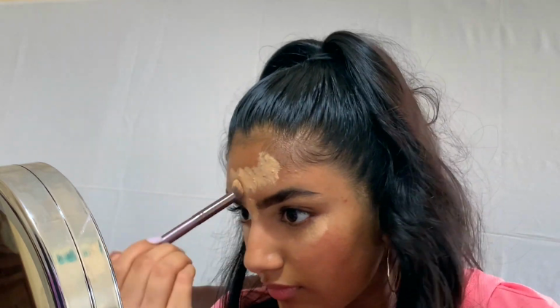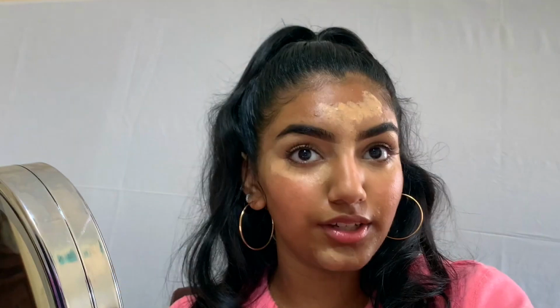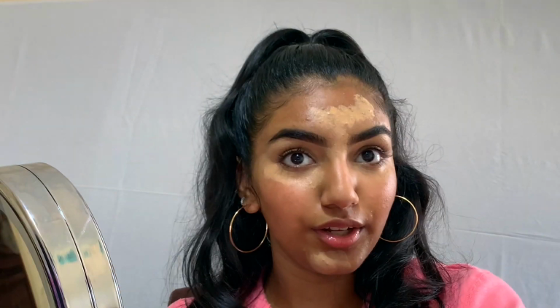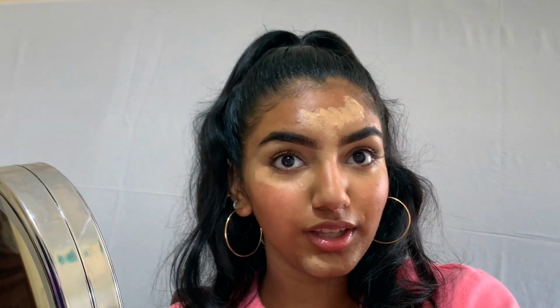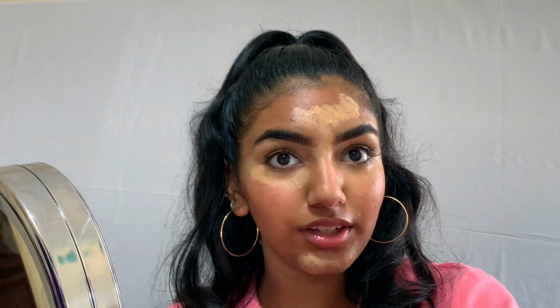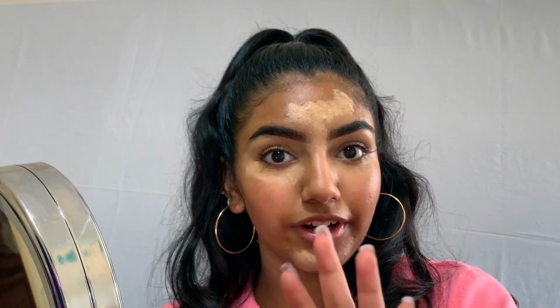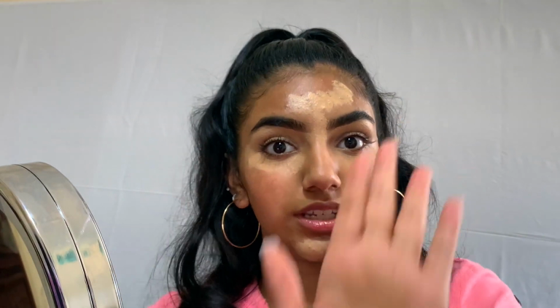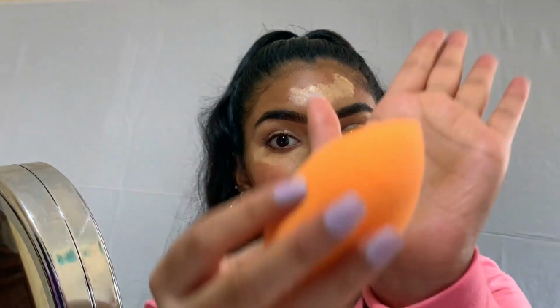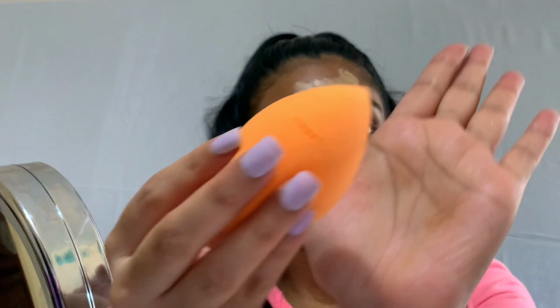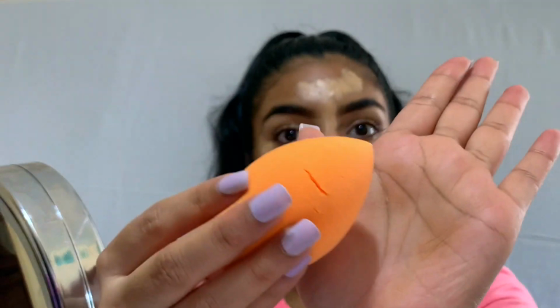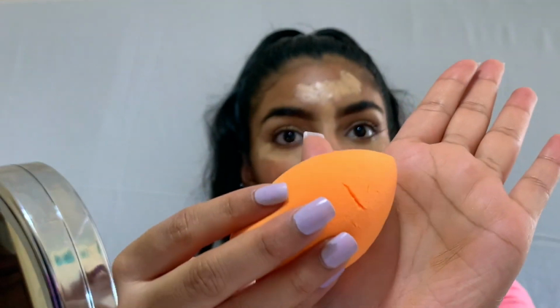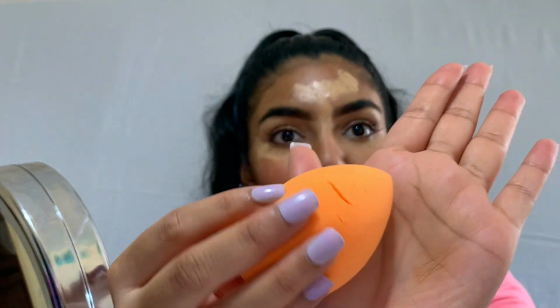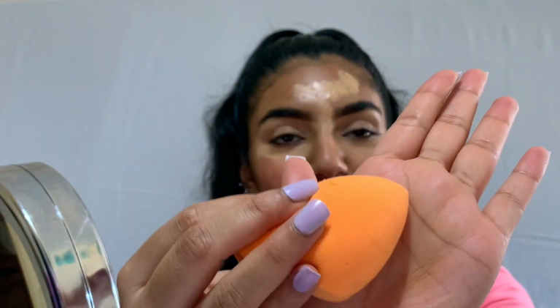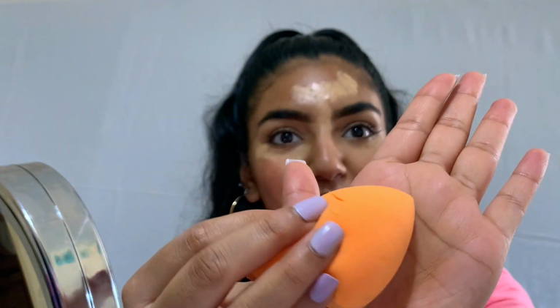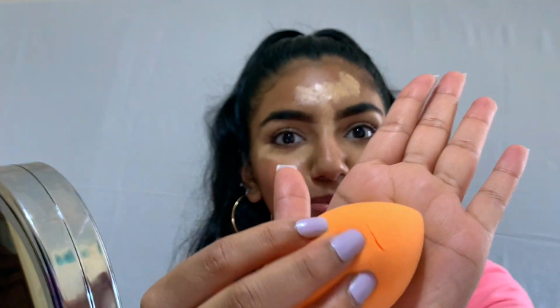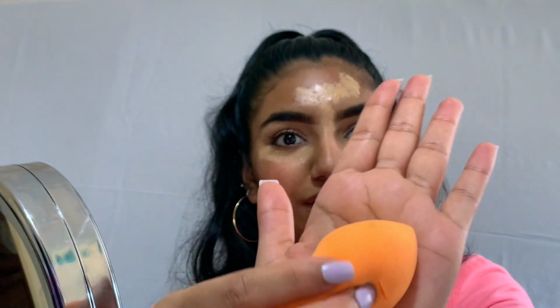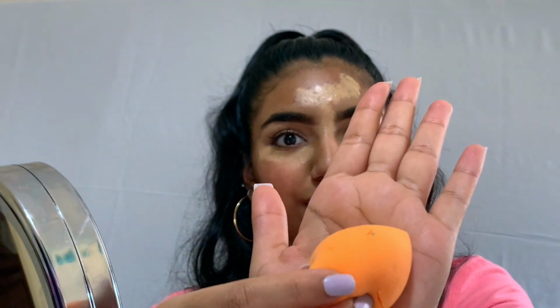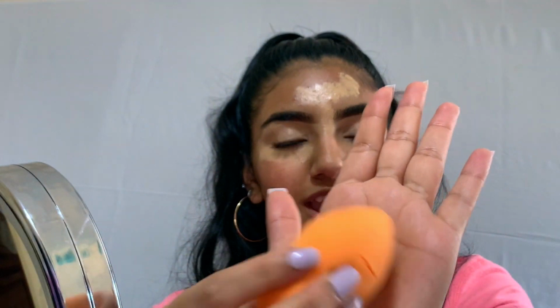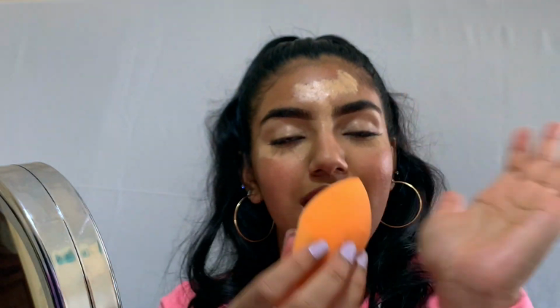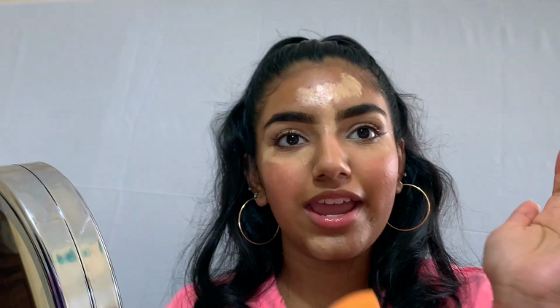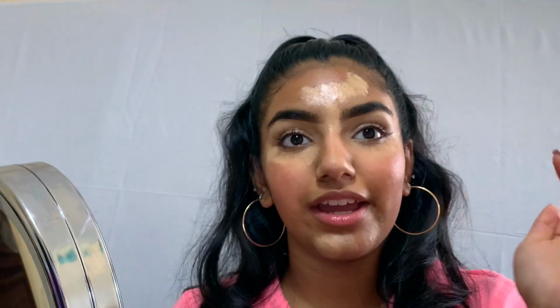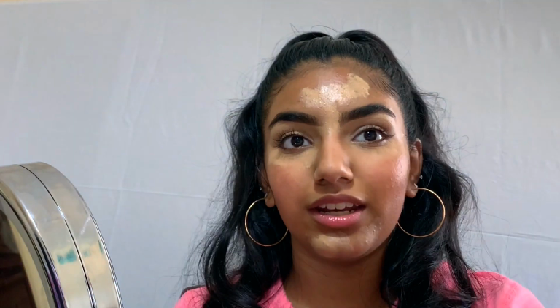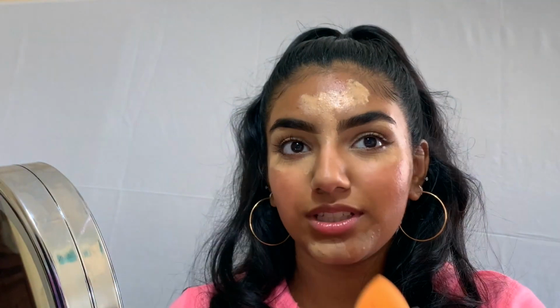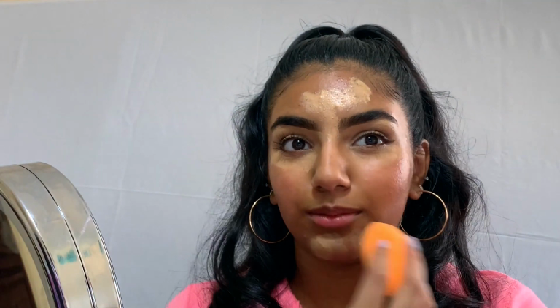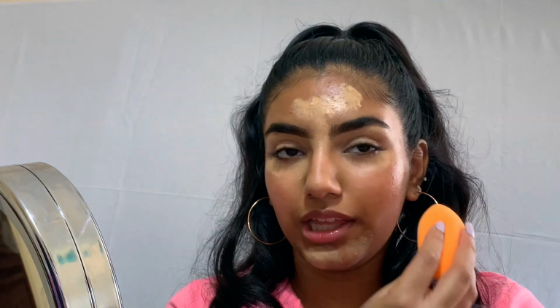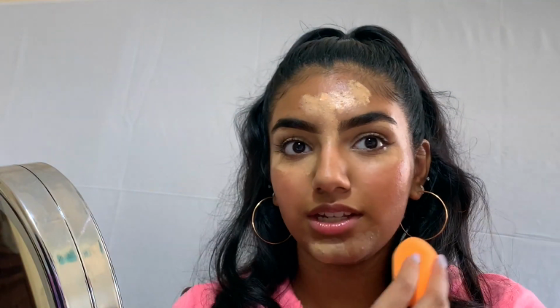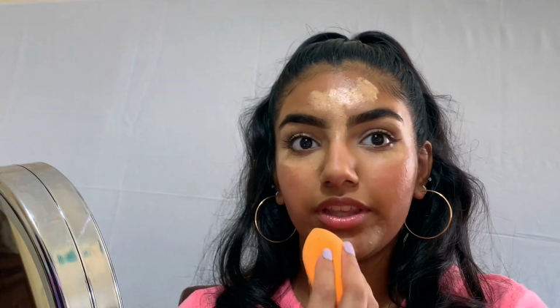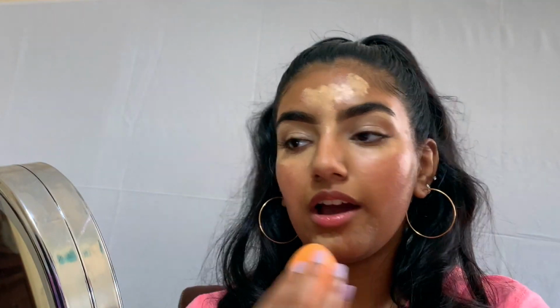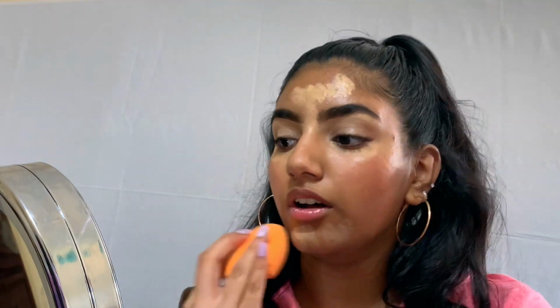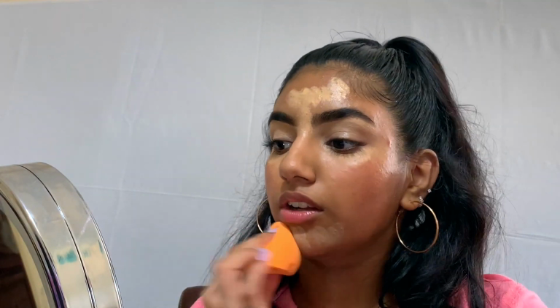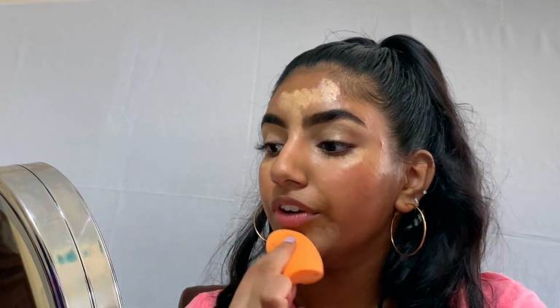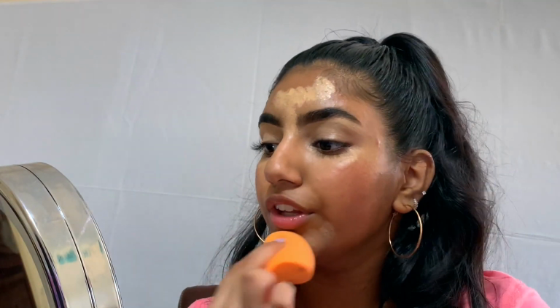I know I look a little crazy right now — I'm going to go in with the beauty blender and just blend everything out a little further.